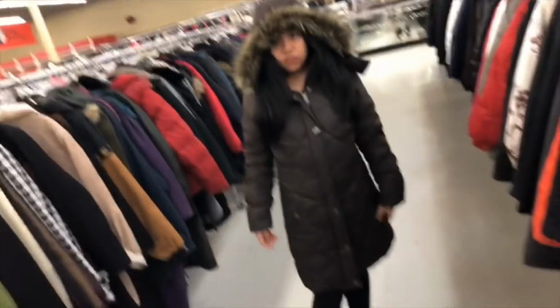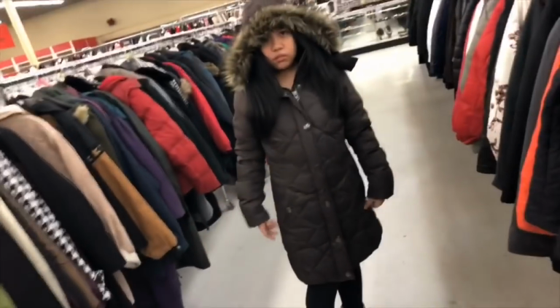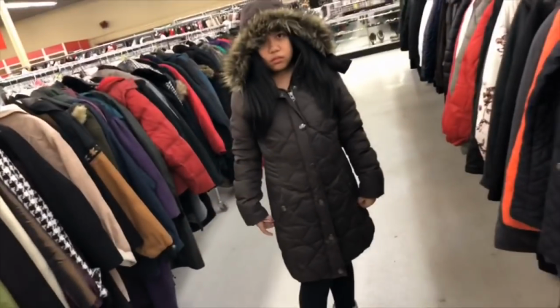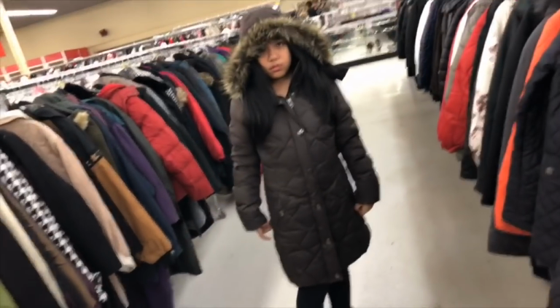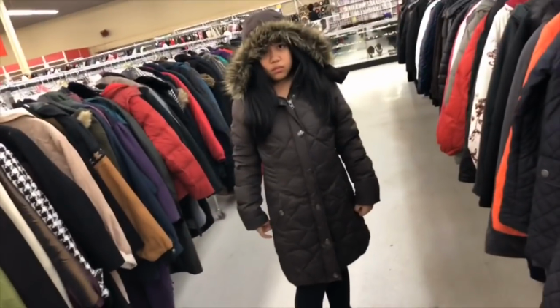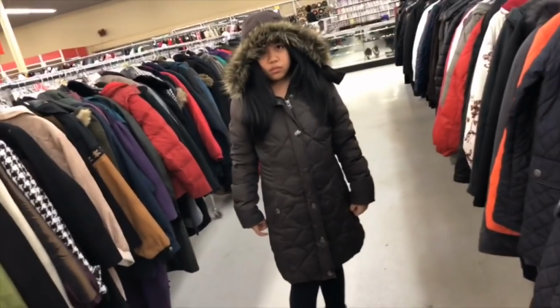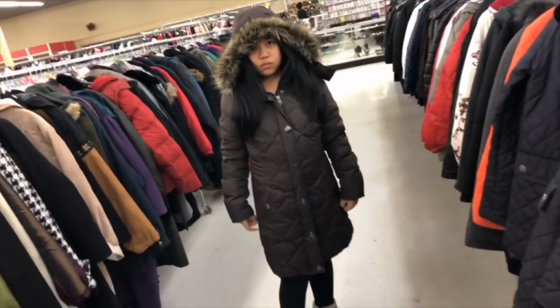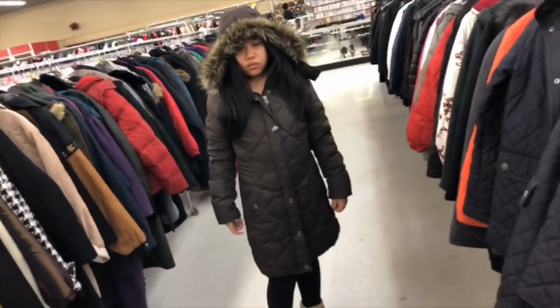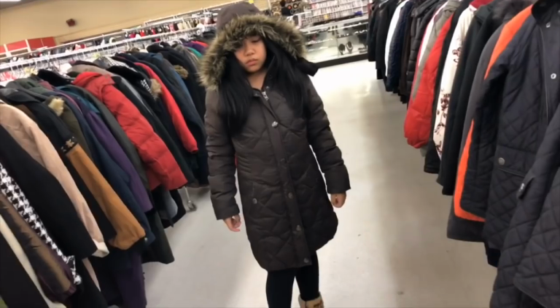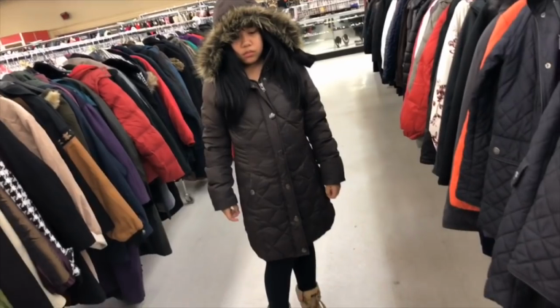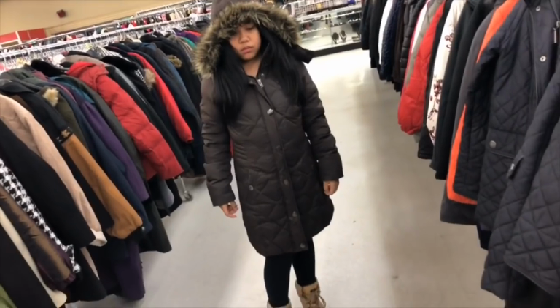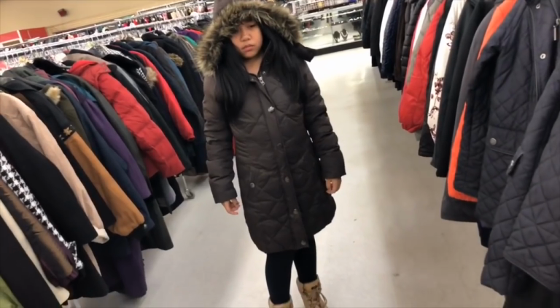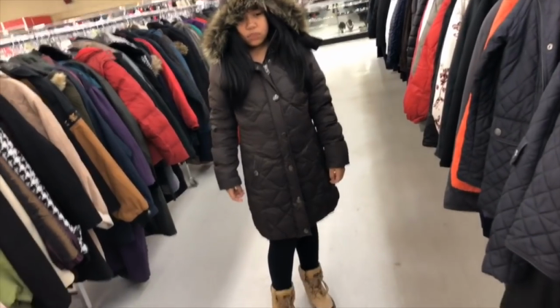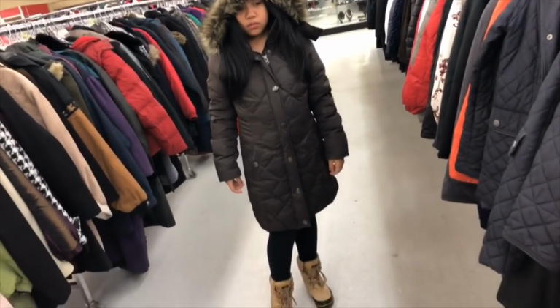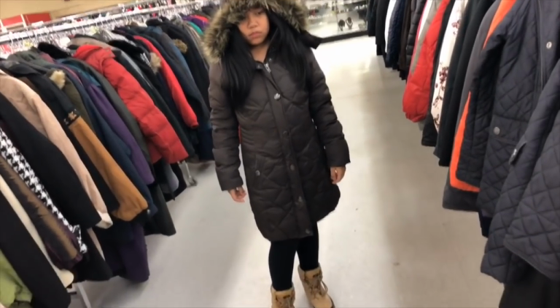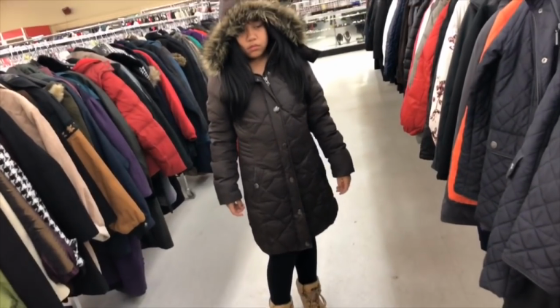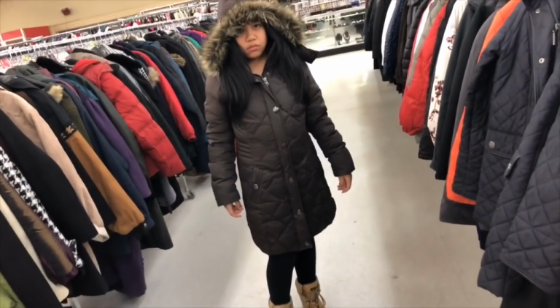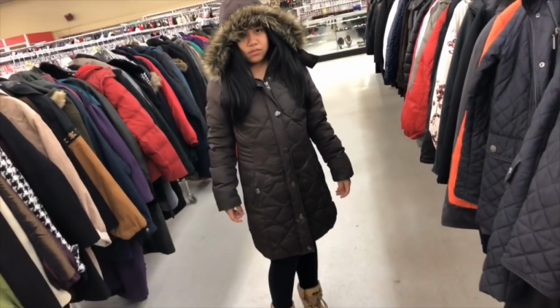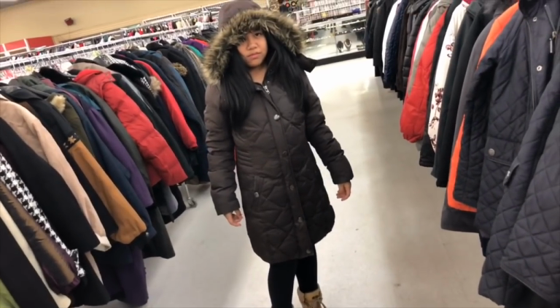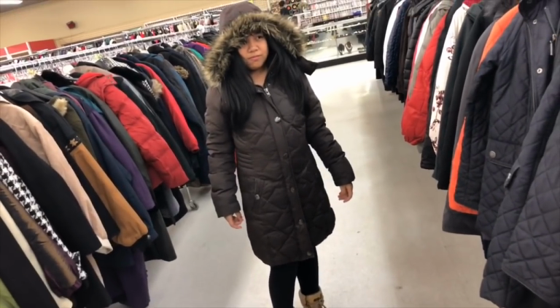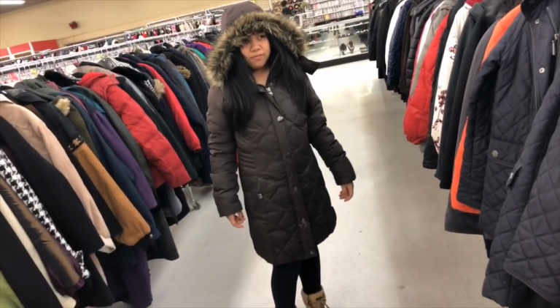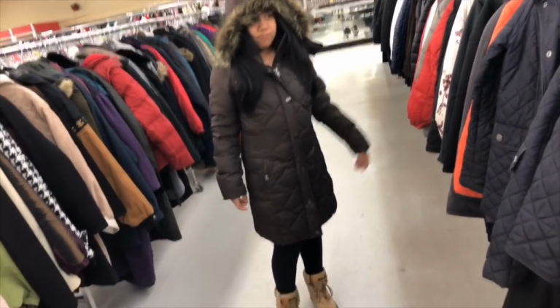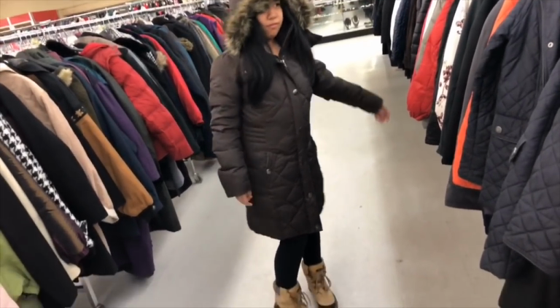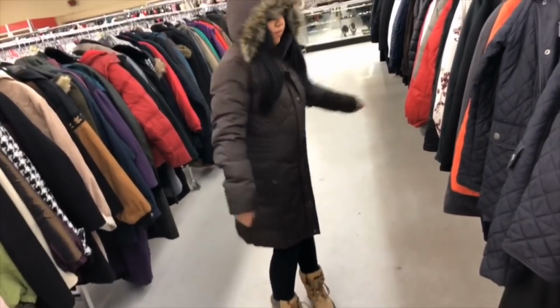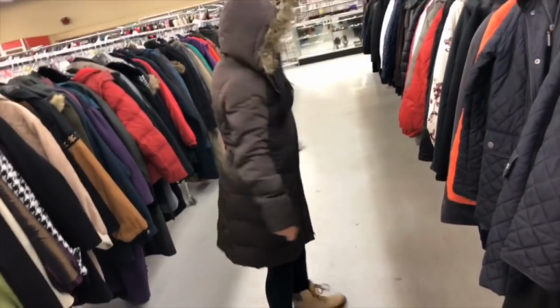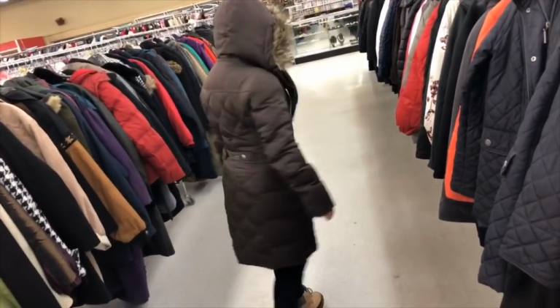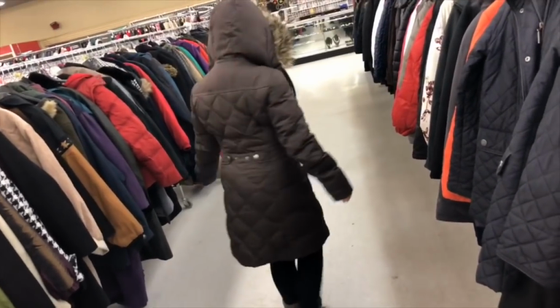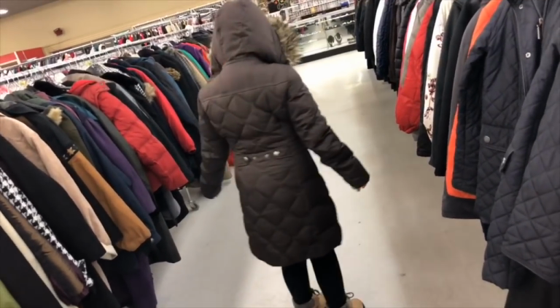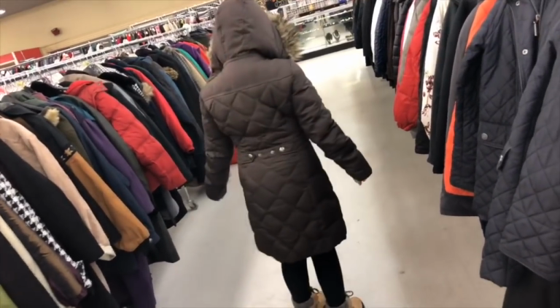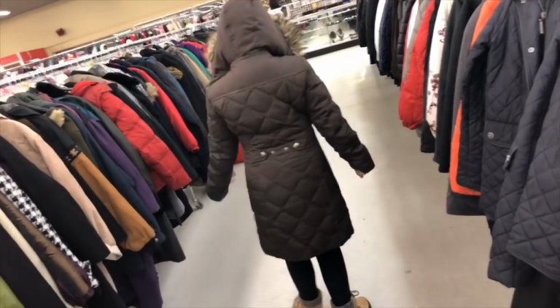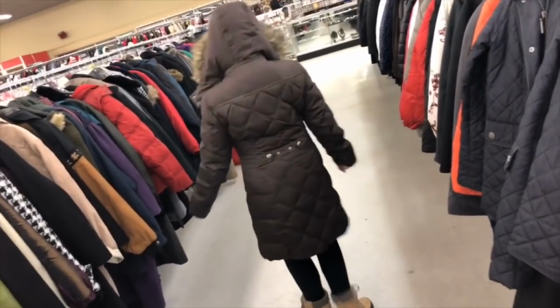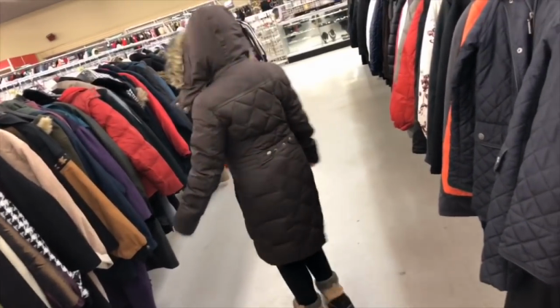There's Lauren trying out that jacket — it's by Esprit. It's stuck on my jacket though.